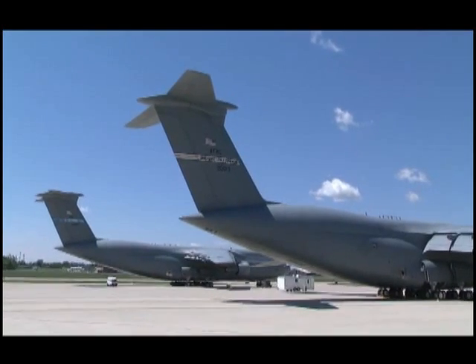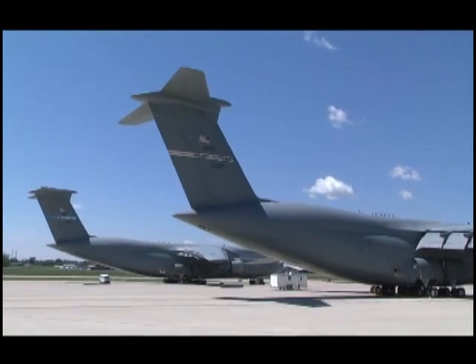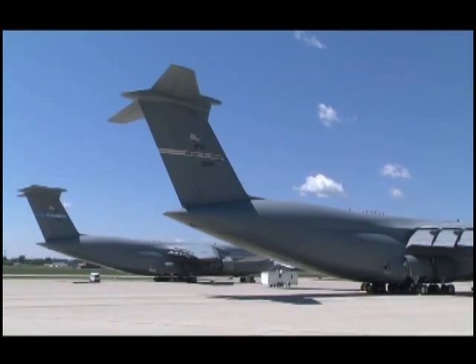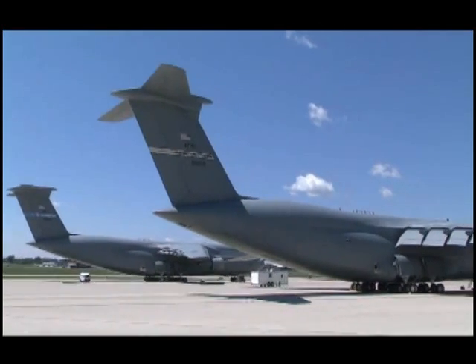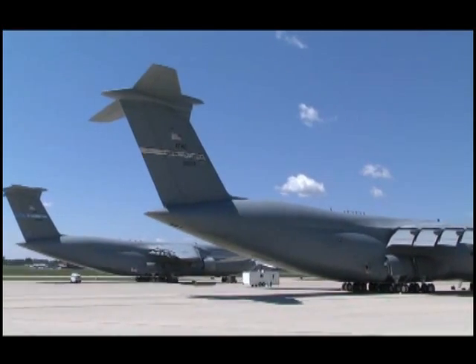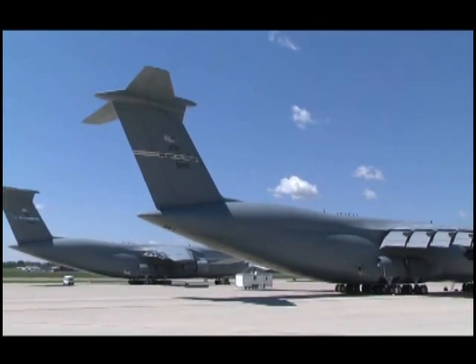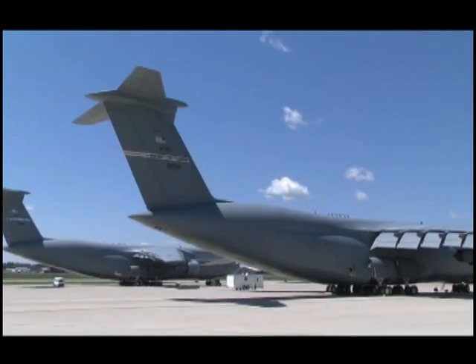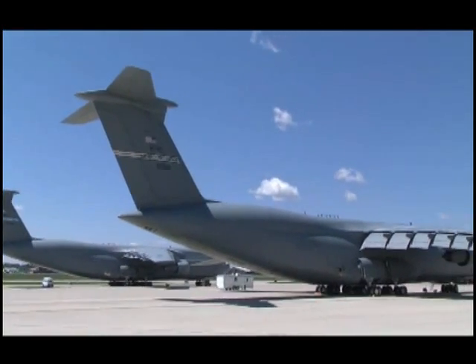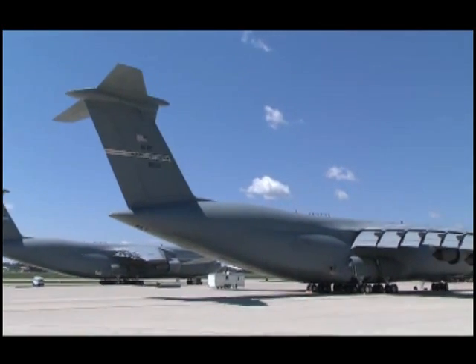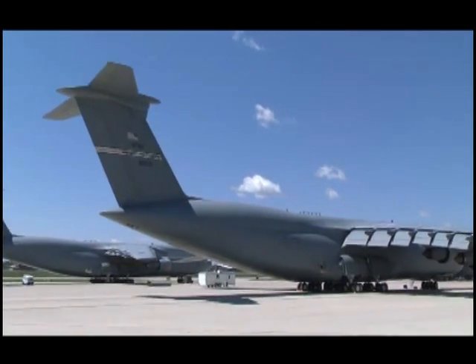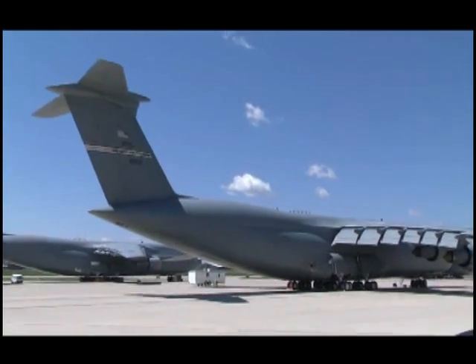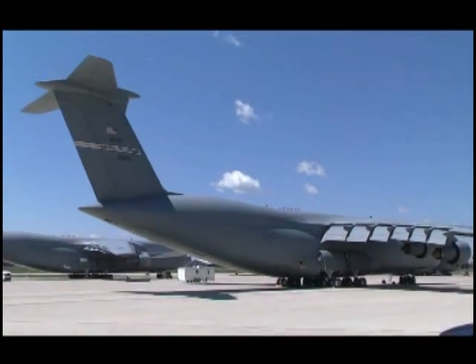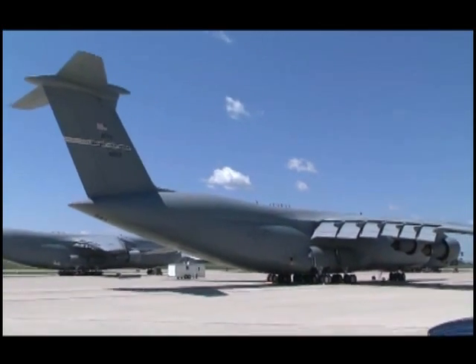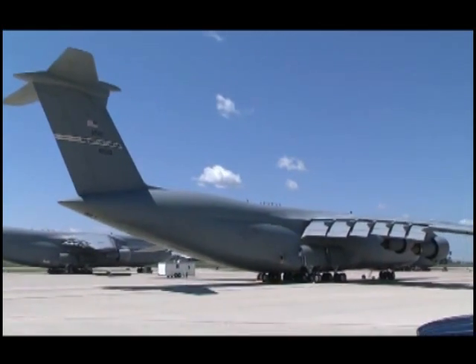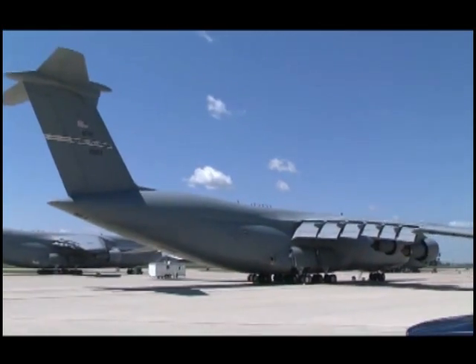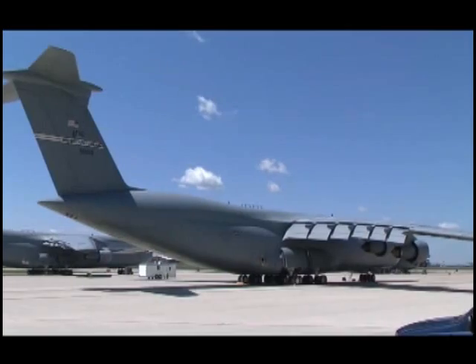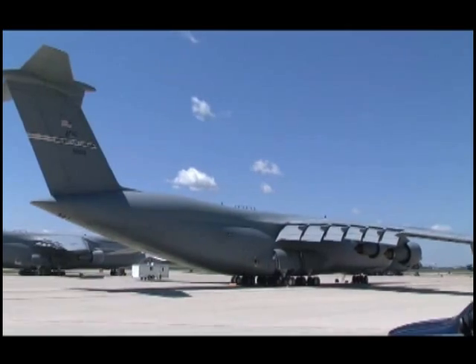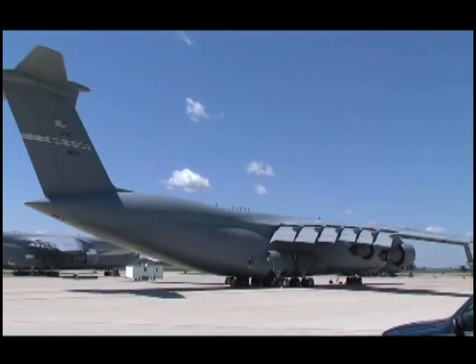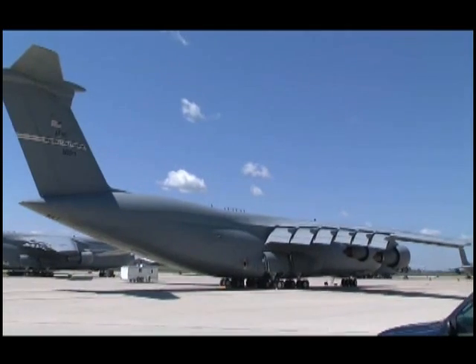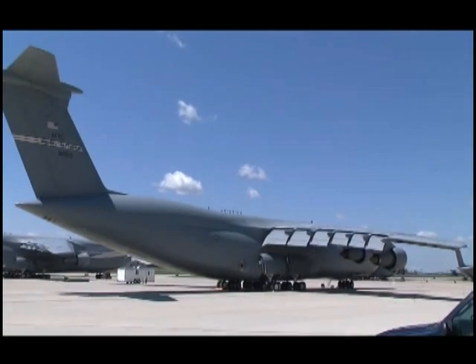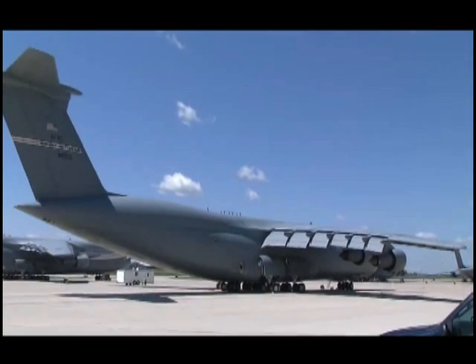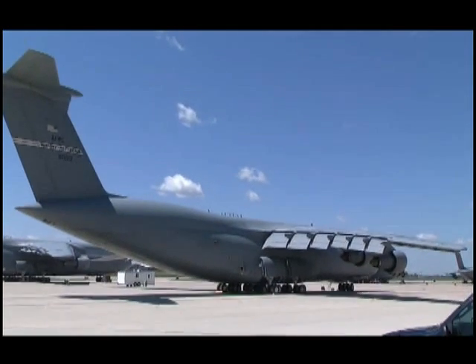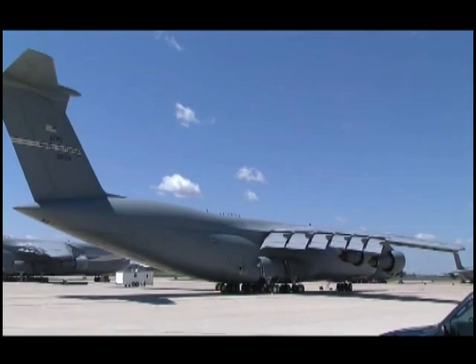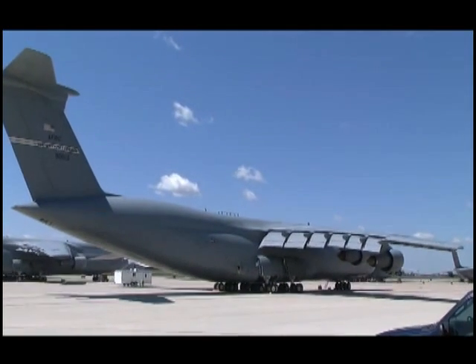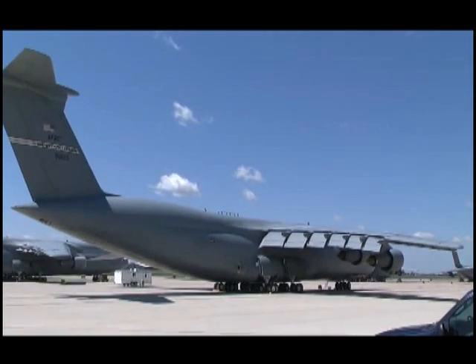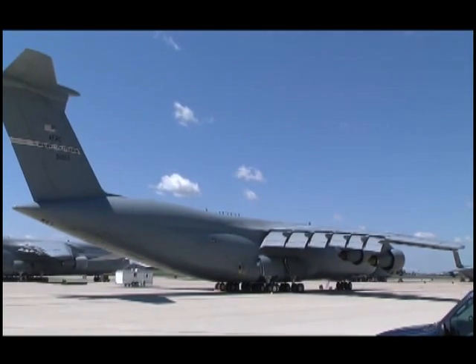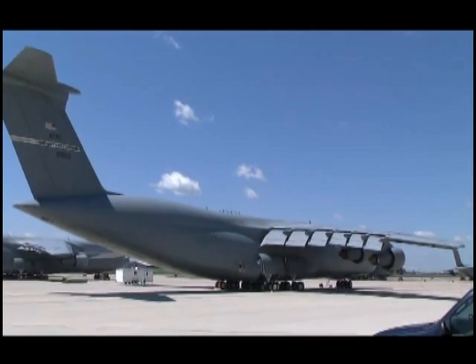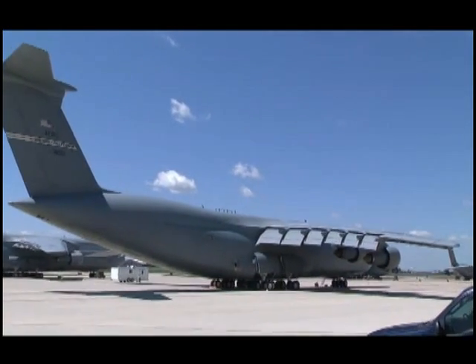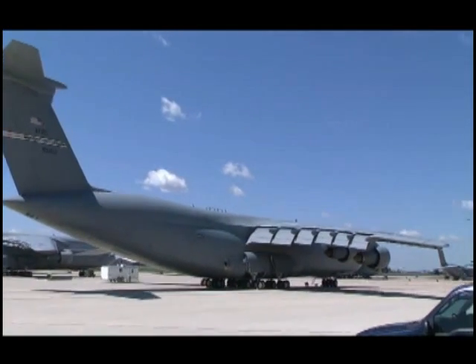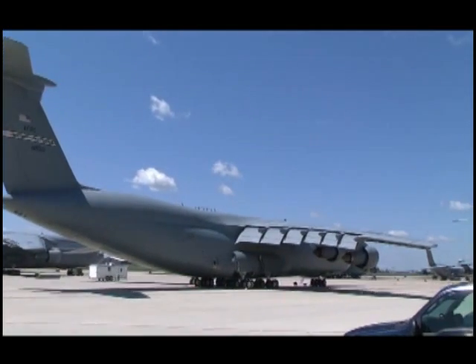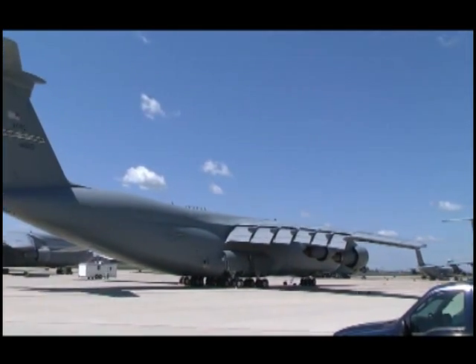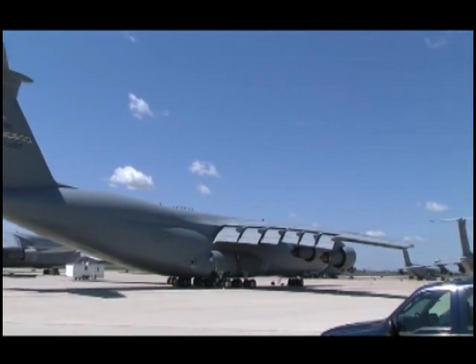The huge planes dwarf the trucks and cars that transport the various staff members to and from the planes.